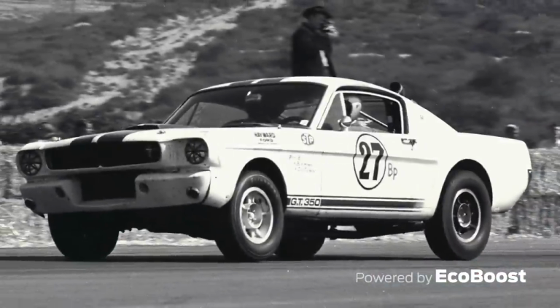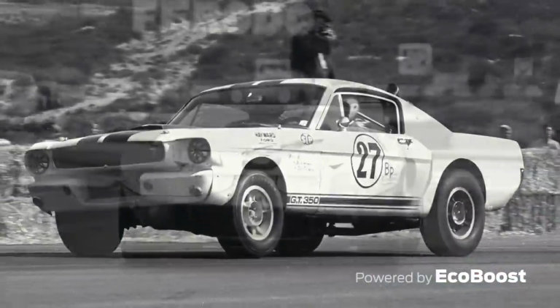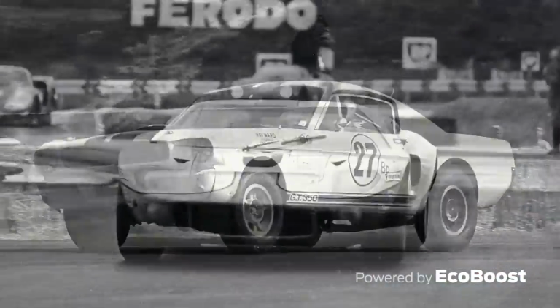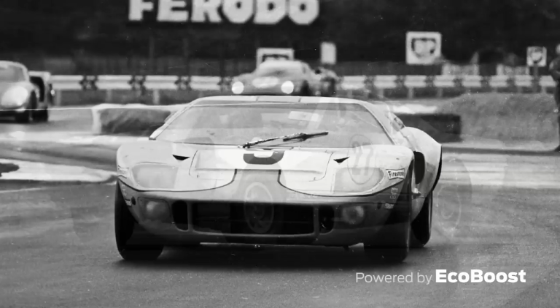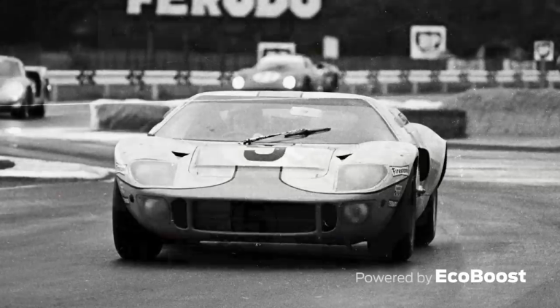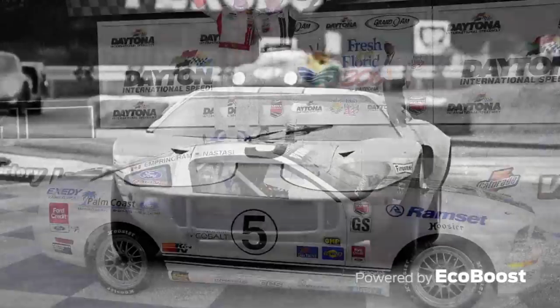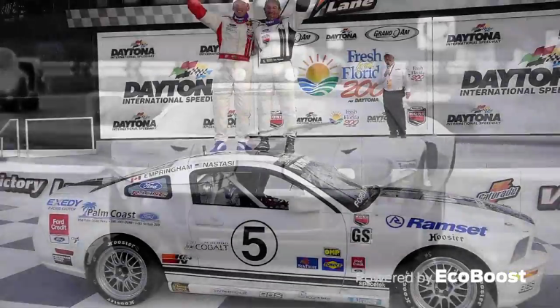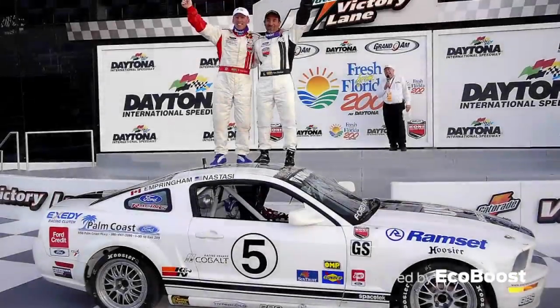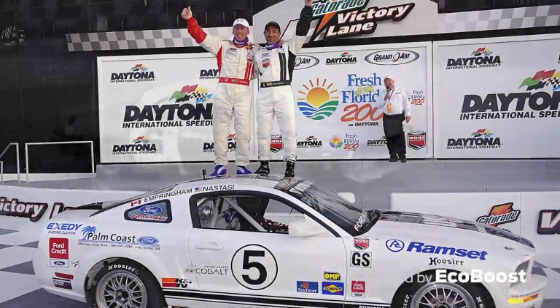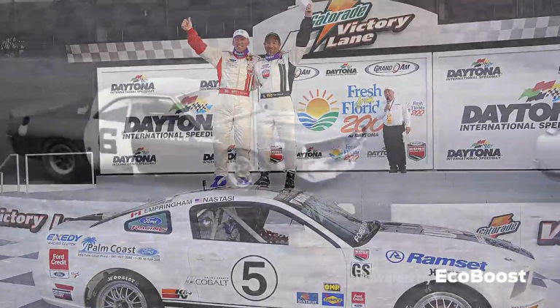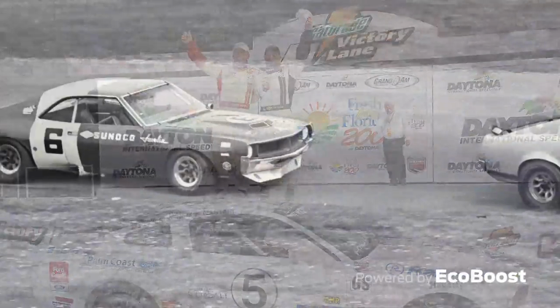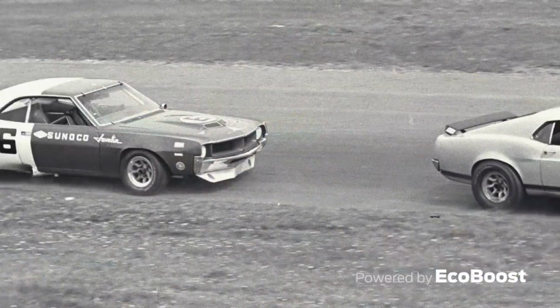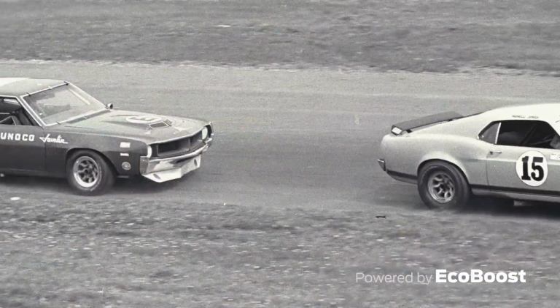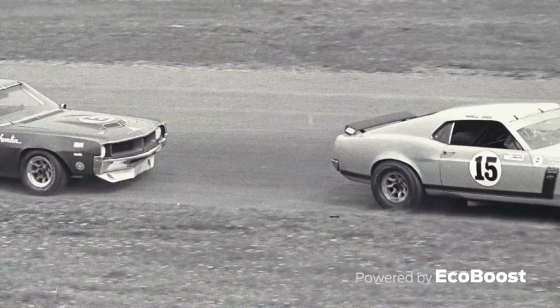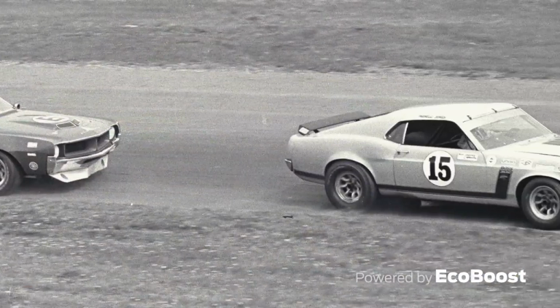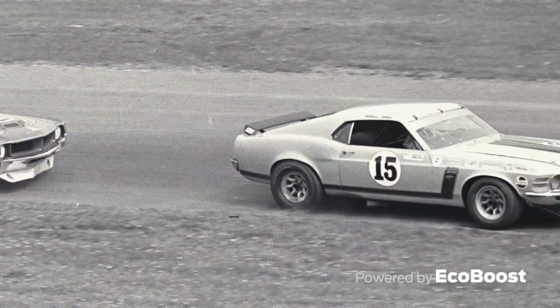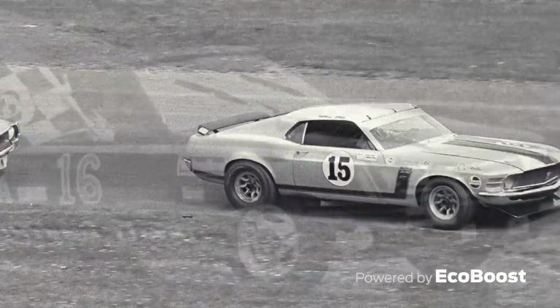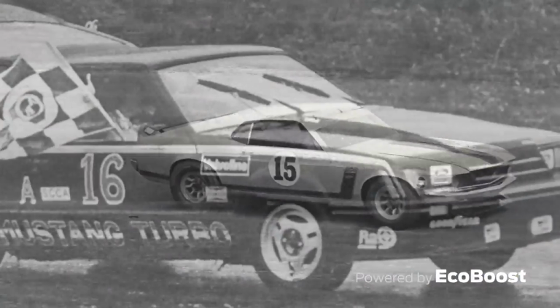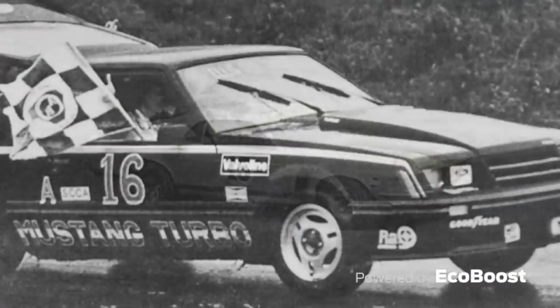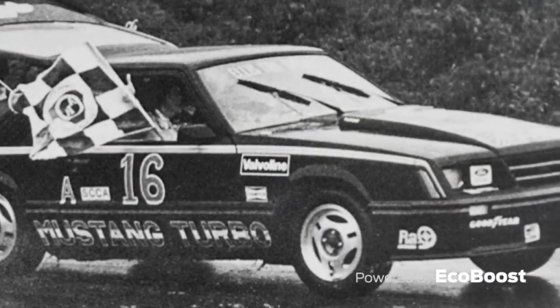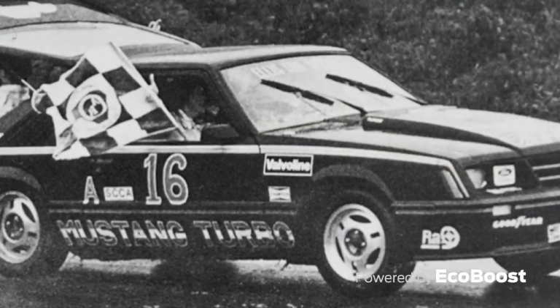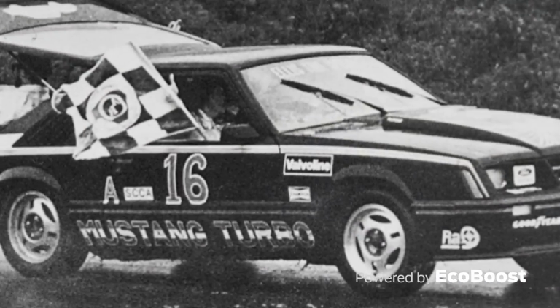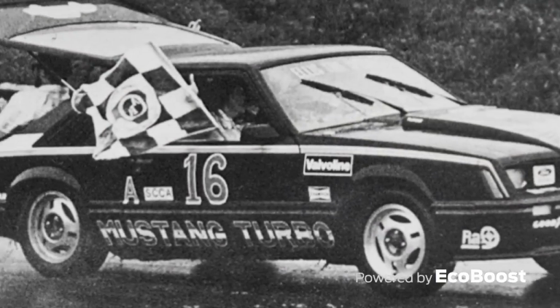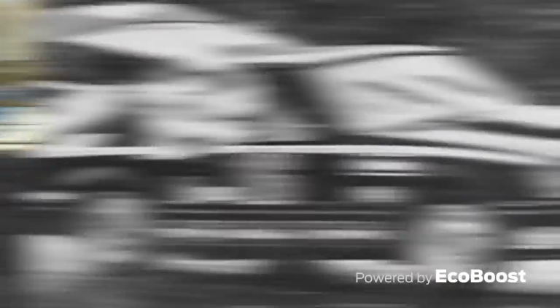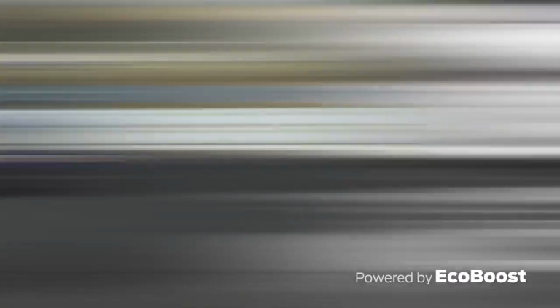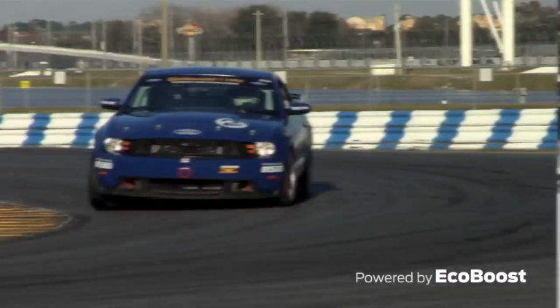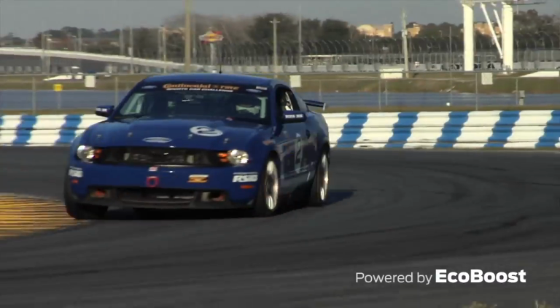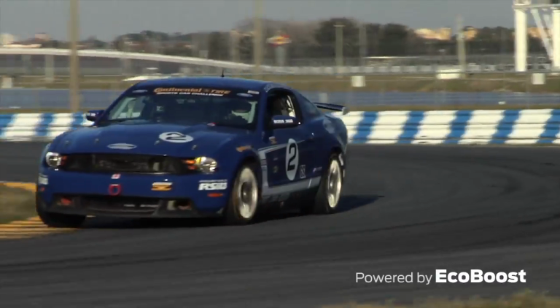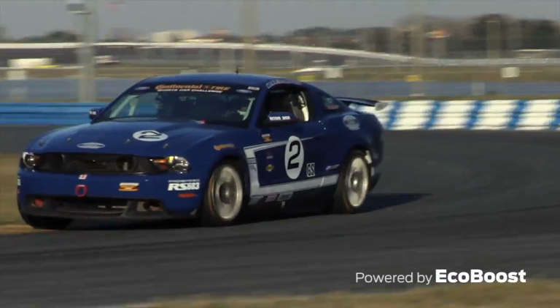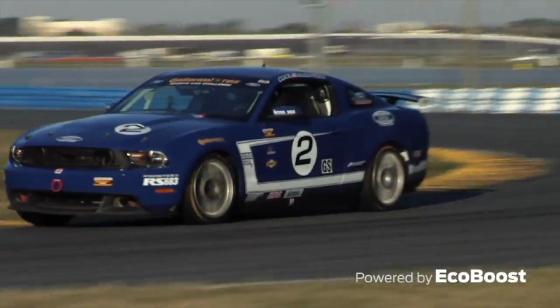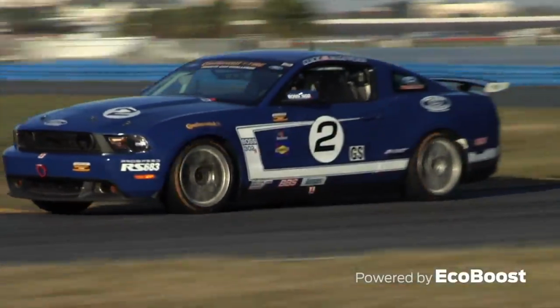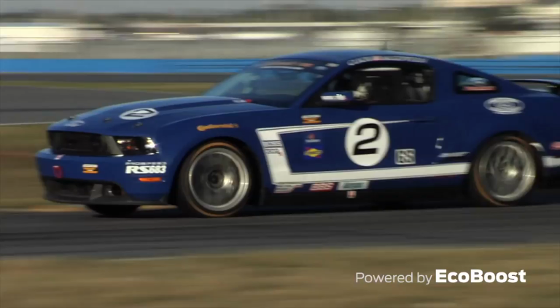Performance, innovation, and domination have blended the history of Ford Racing's most iconic vehicles into road racing lore.